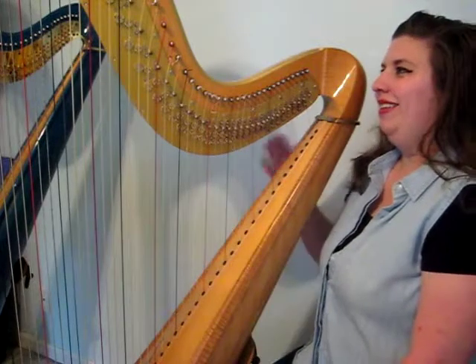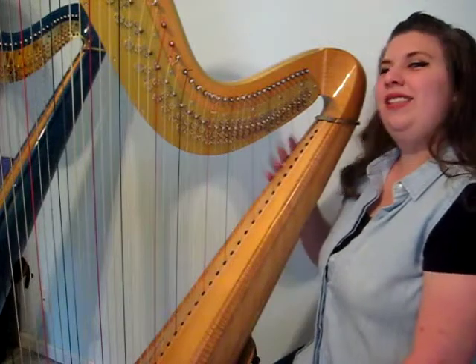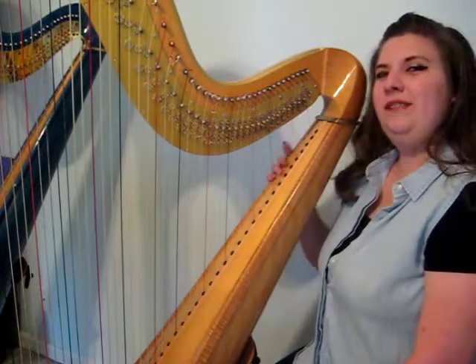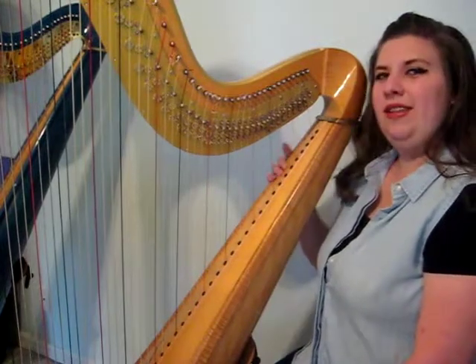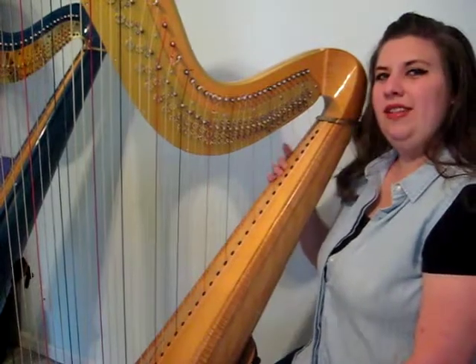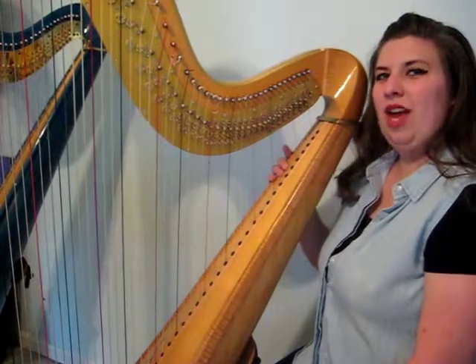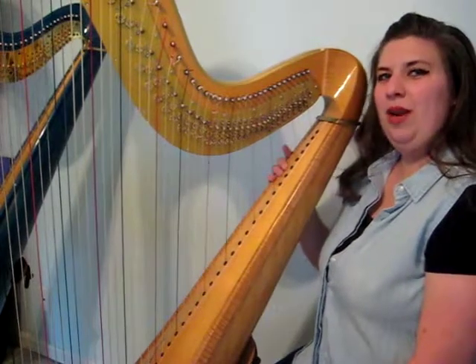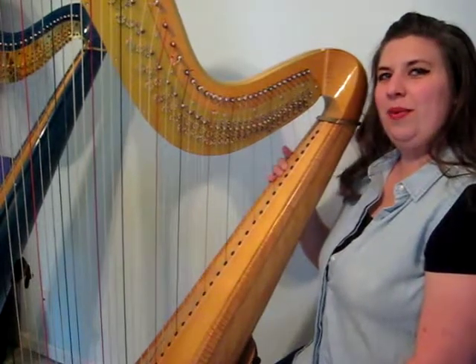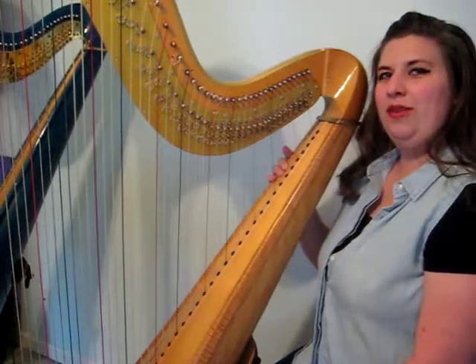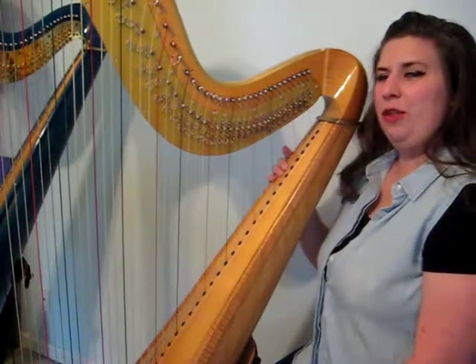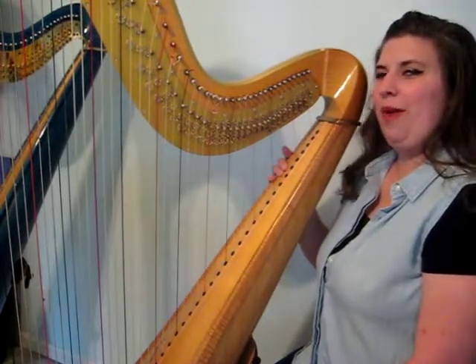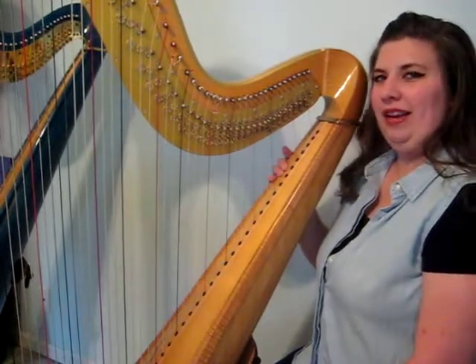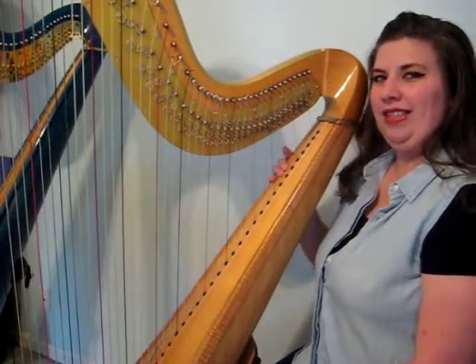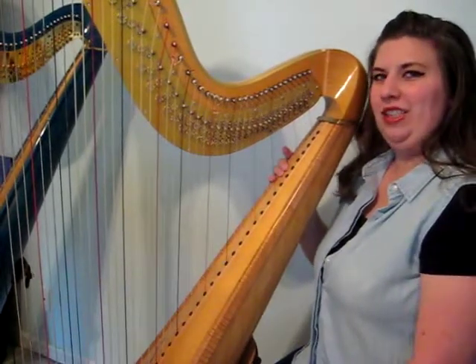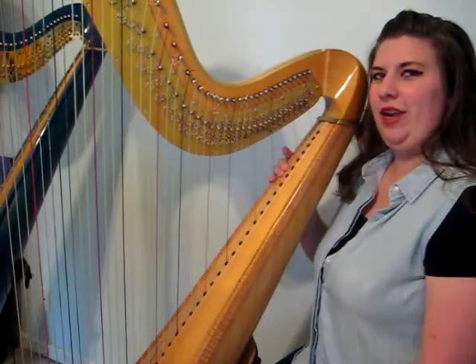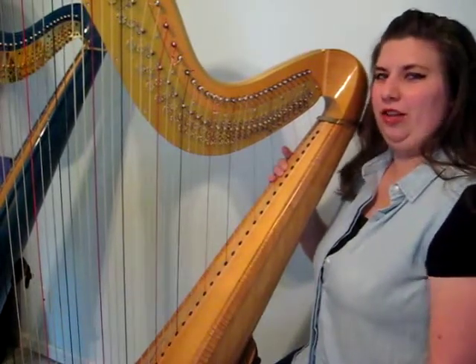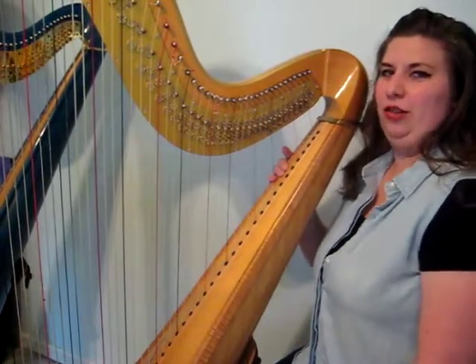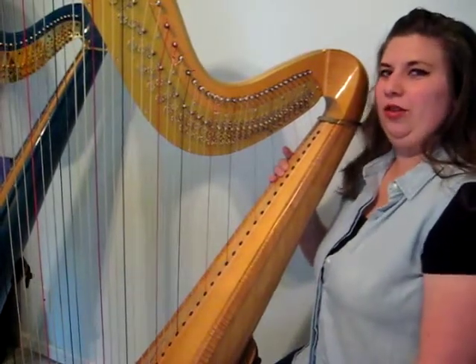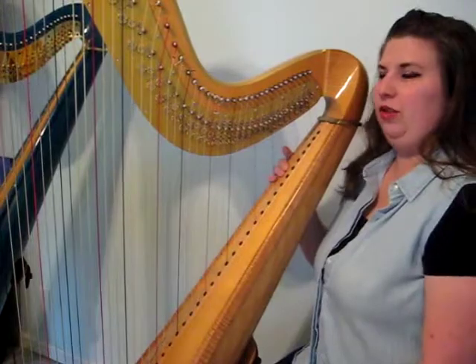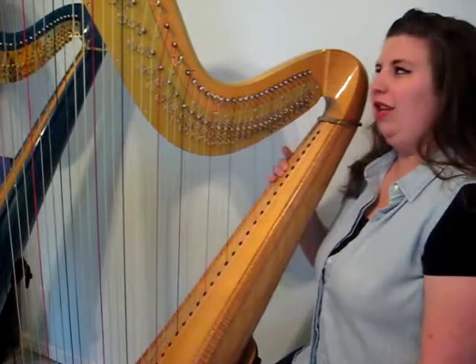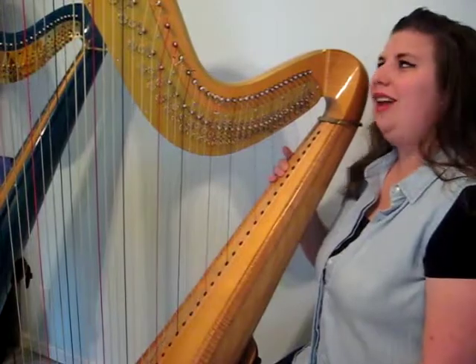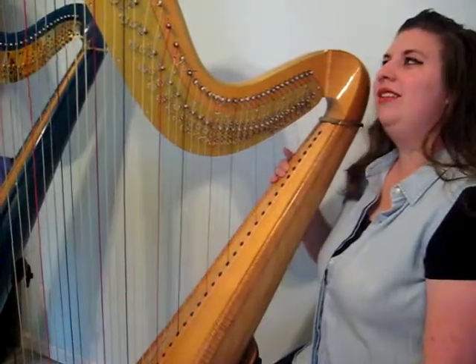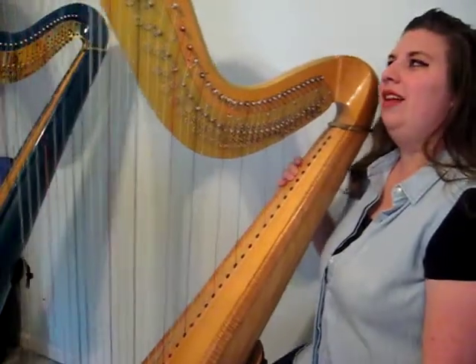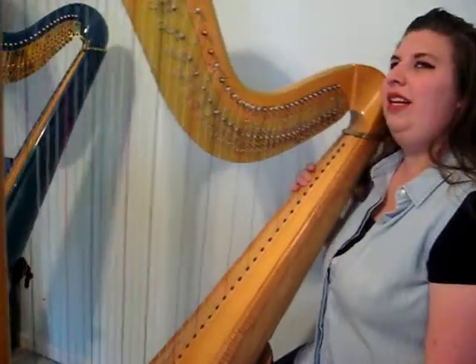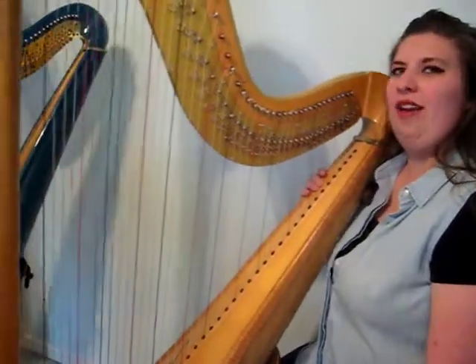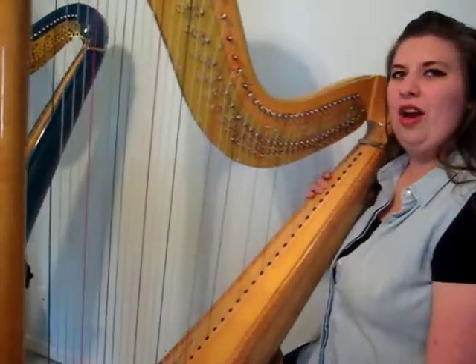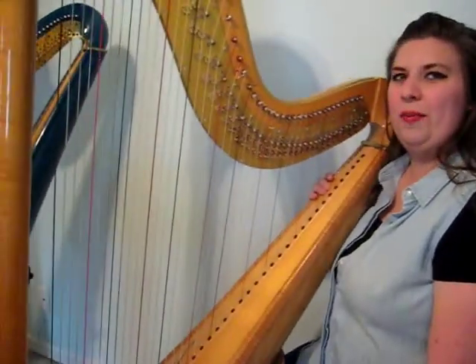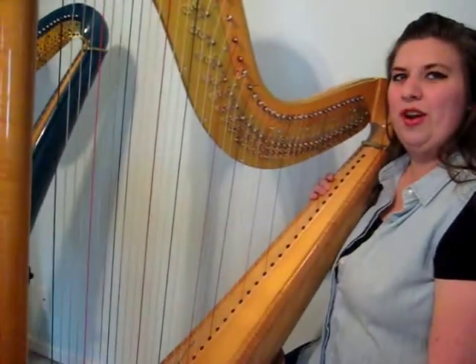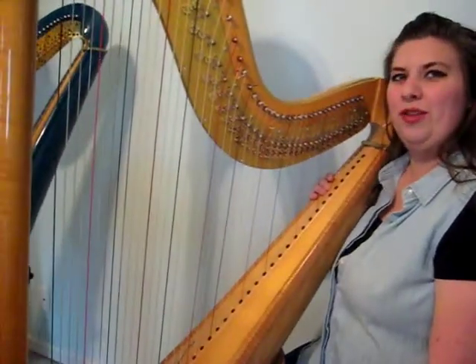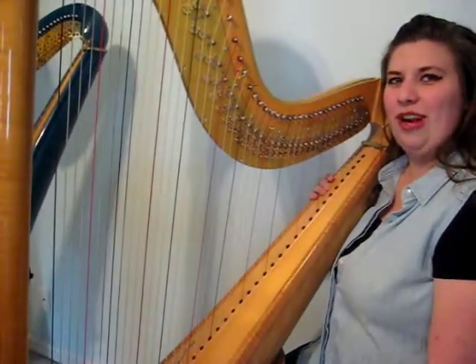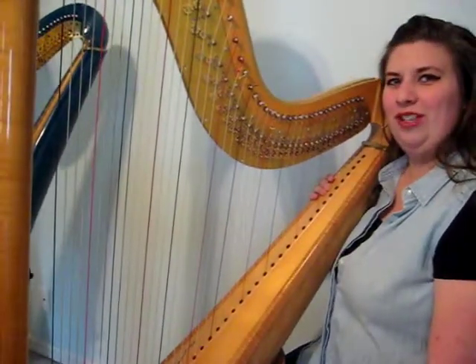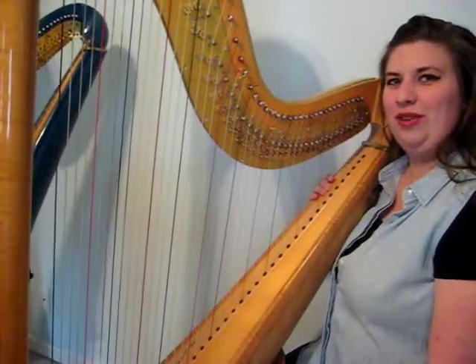Sit facing the harp with your back nice and straight and your shoulders relaxed, and lean the harp on your right shoulder.